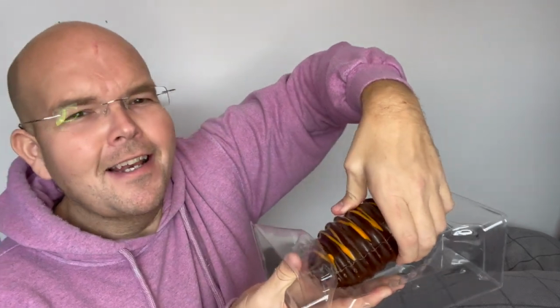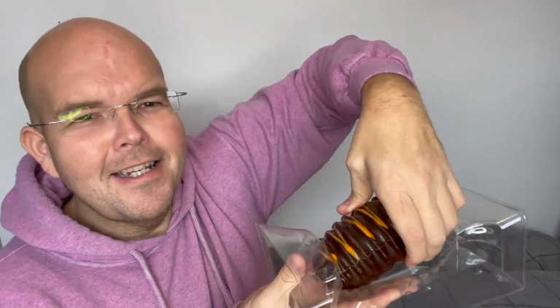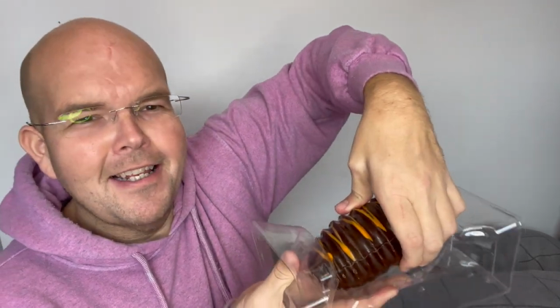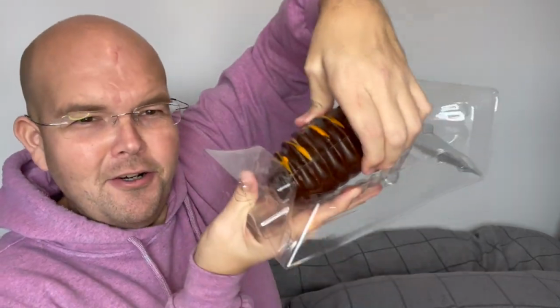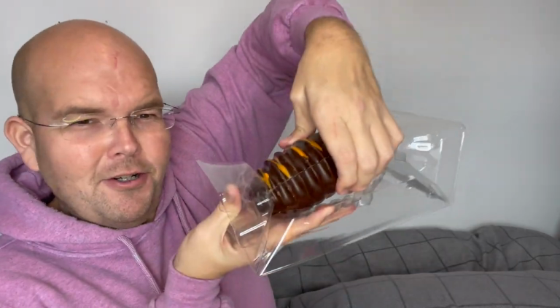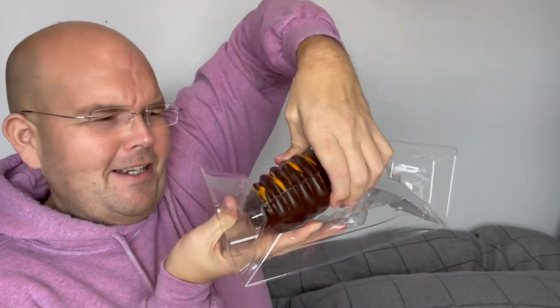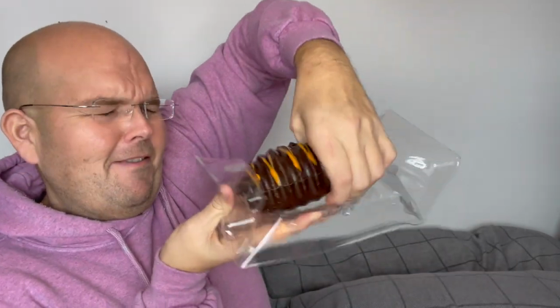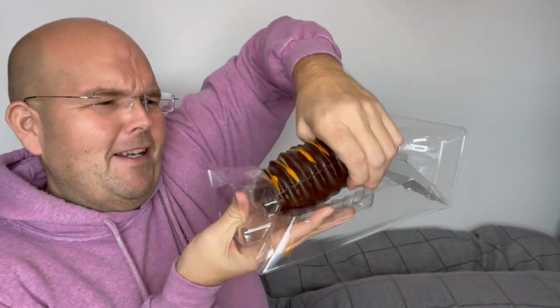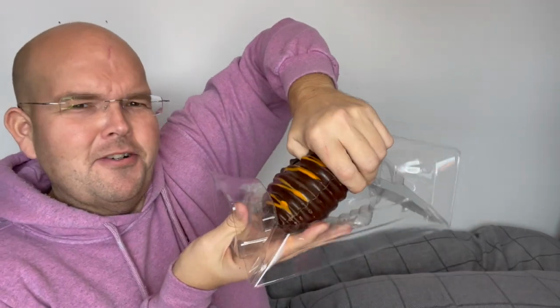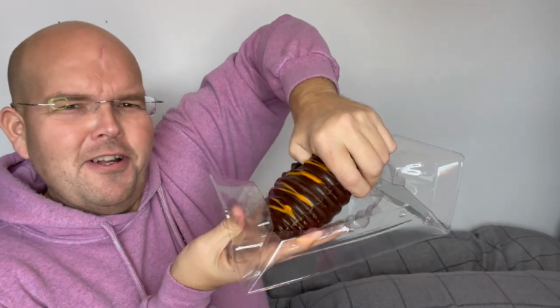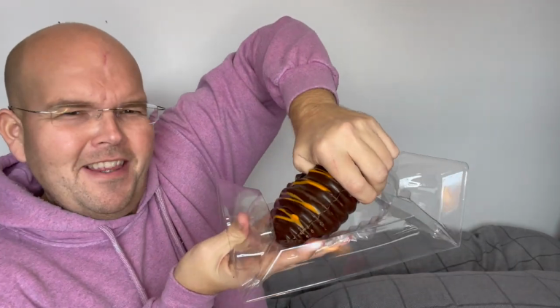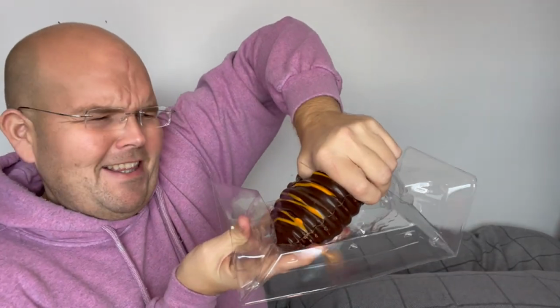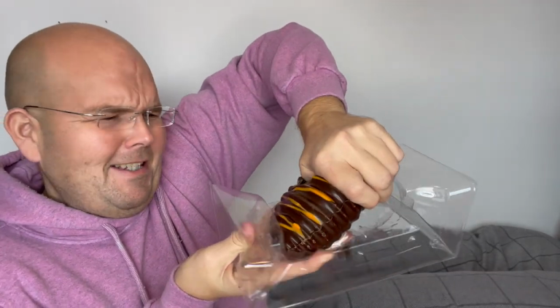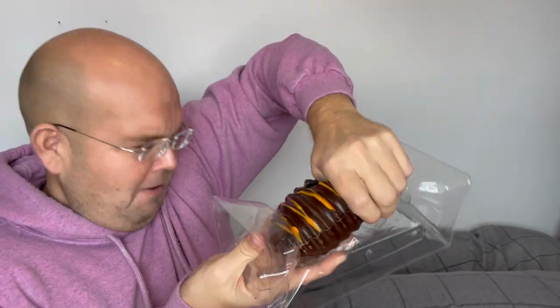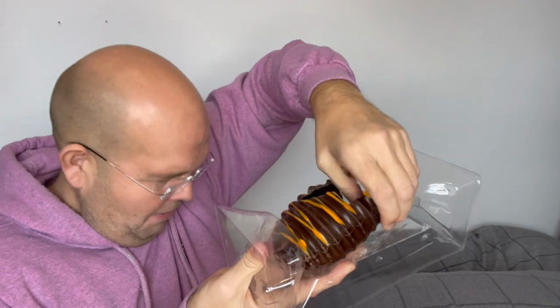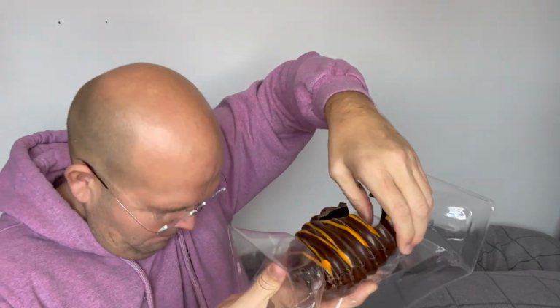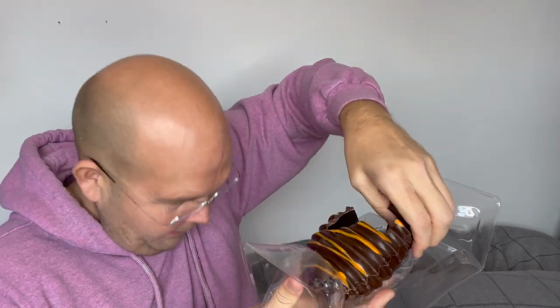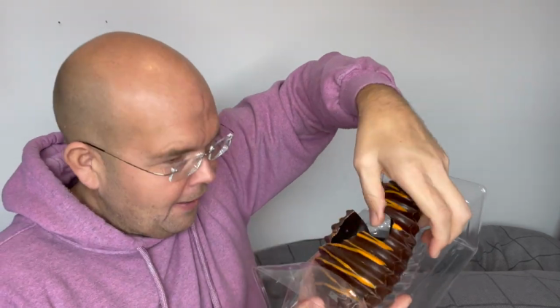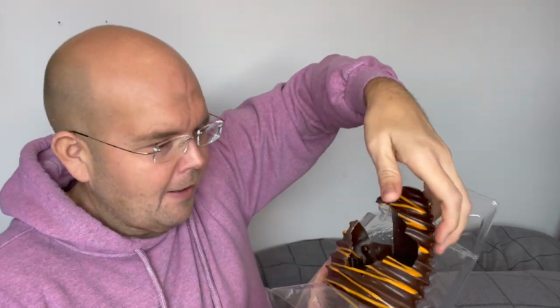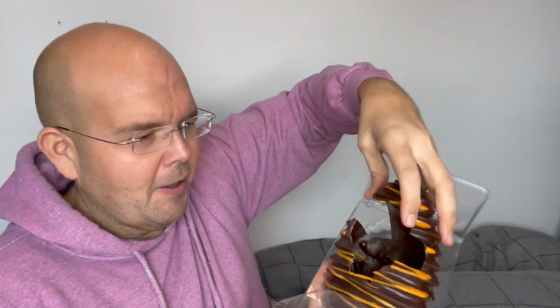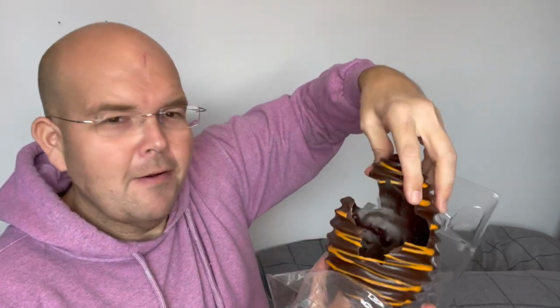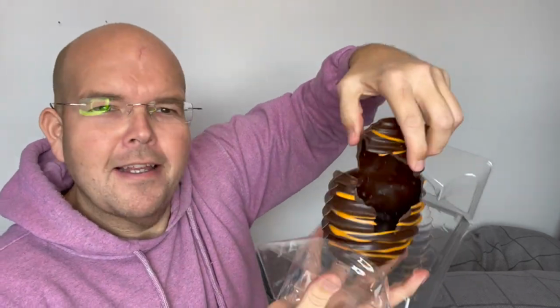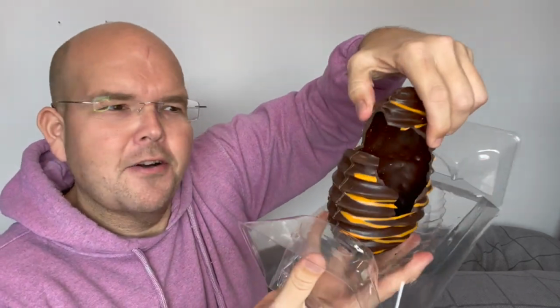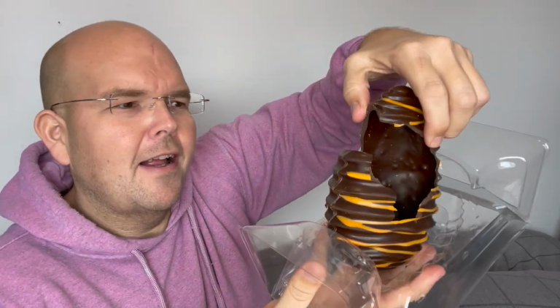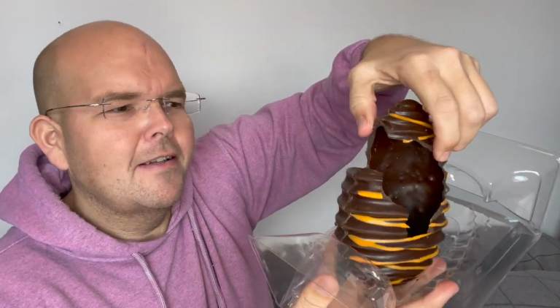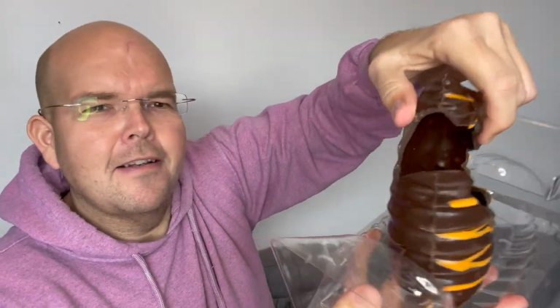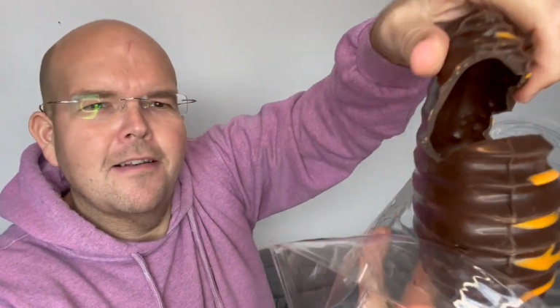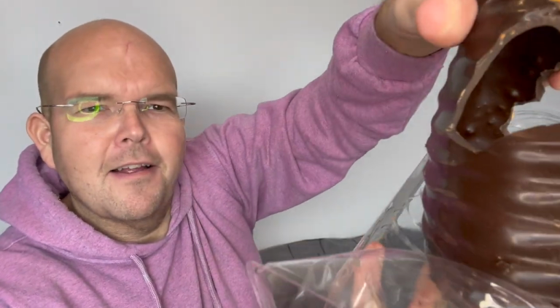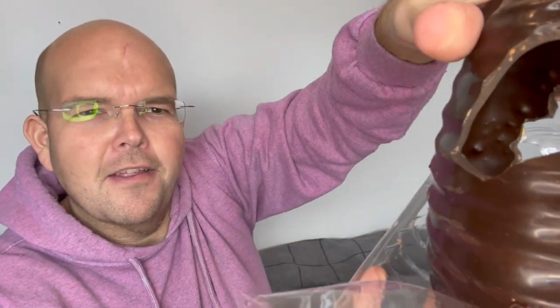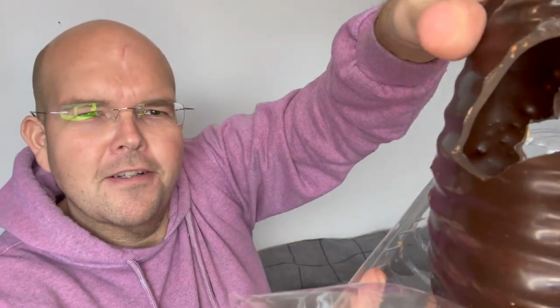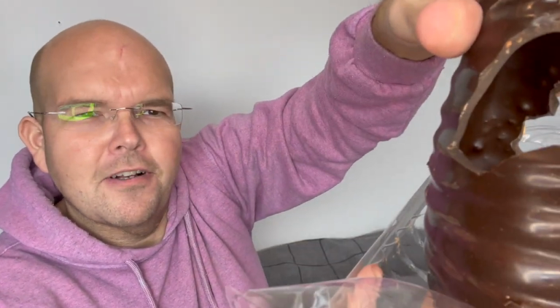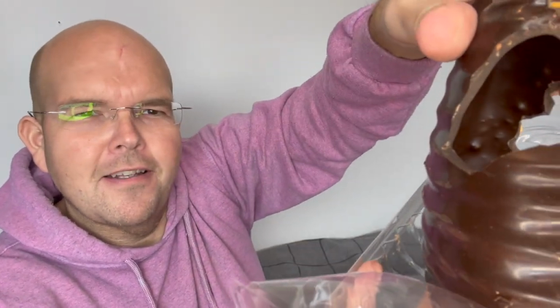Now you can tell it's dark chocolate. It's definitely stronger than the others. It's cracked. Look how thick that chocolate is.